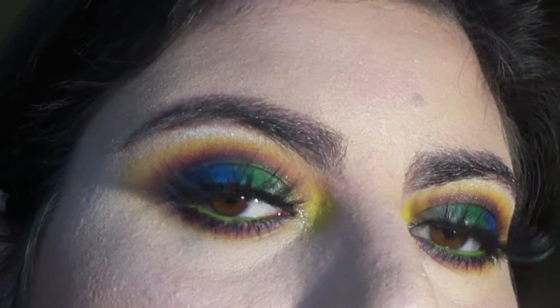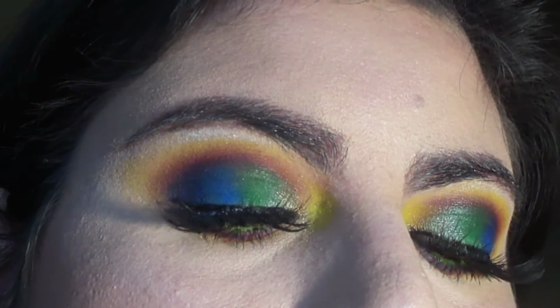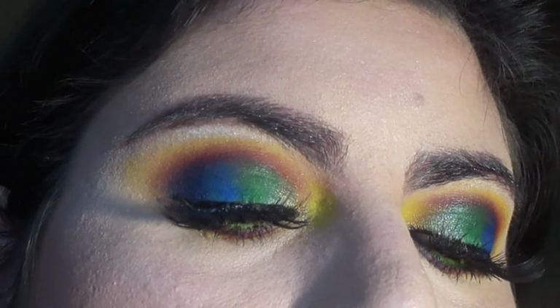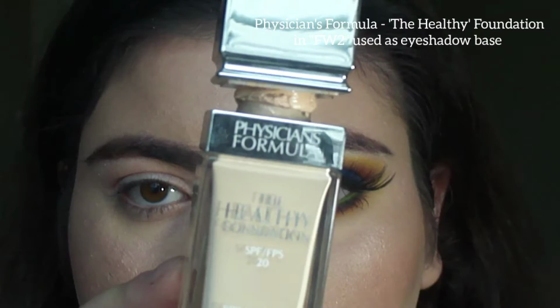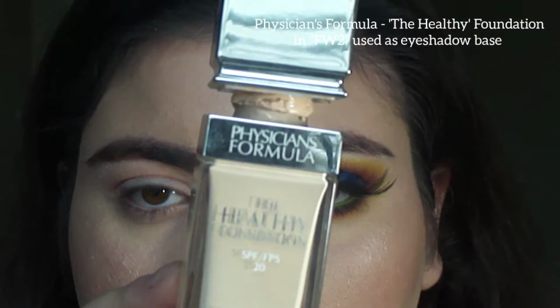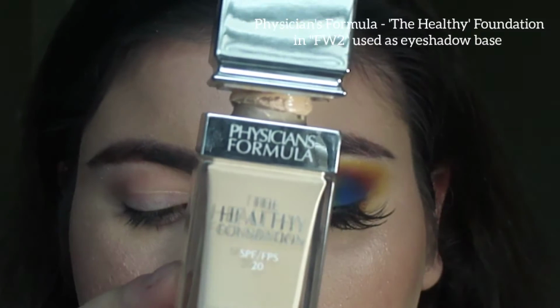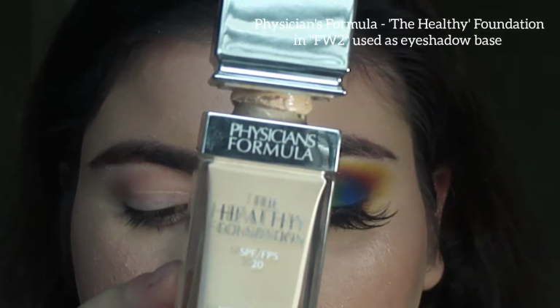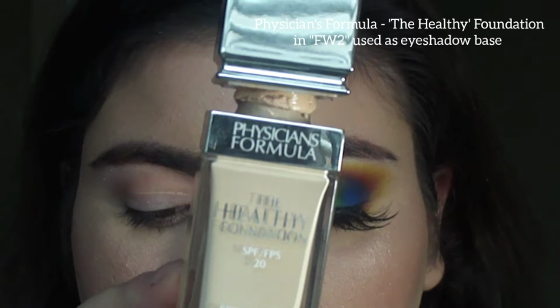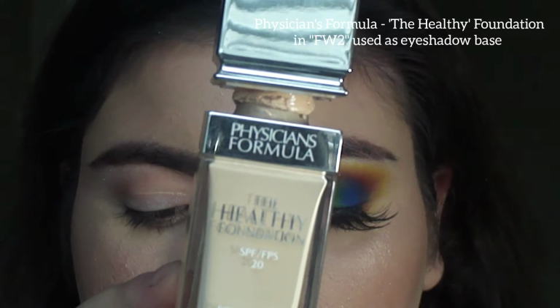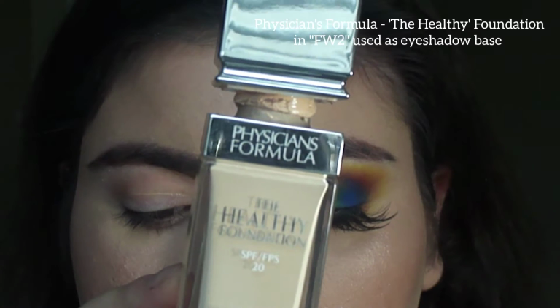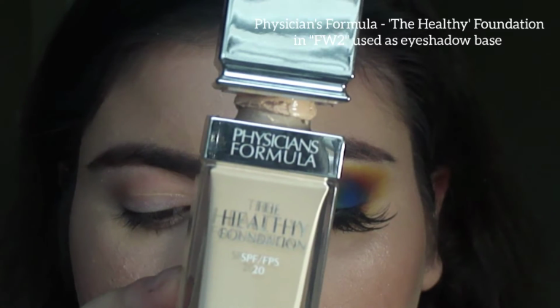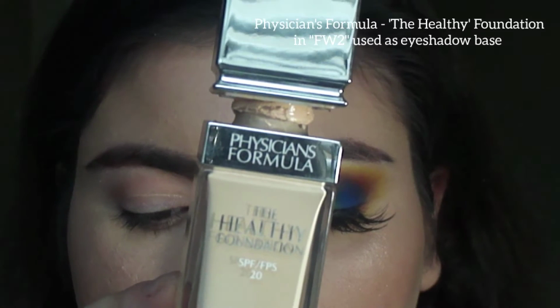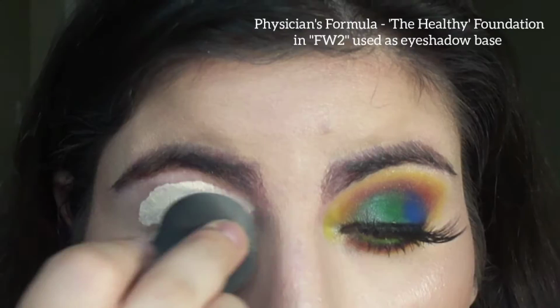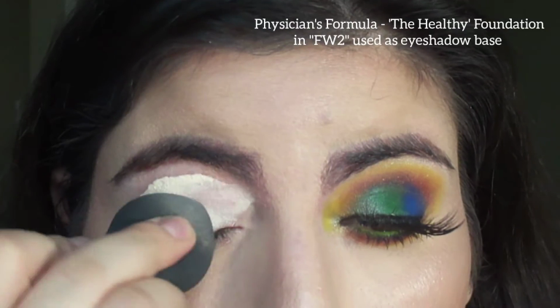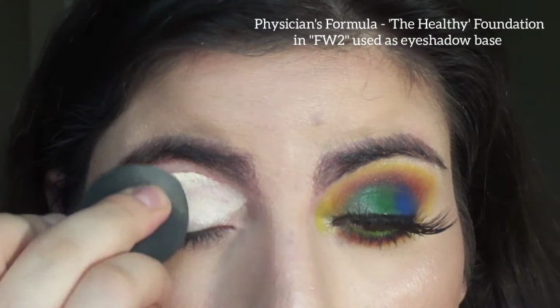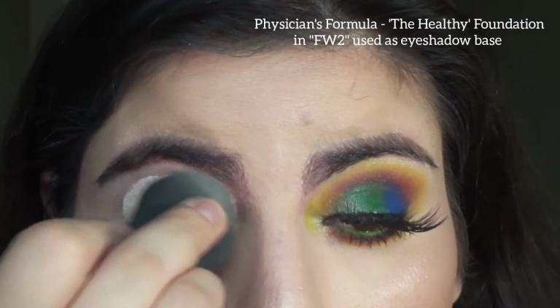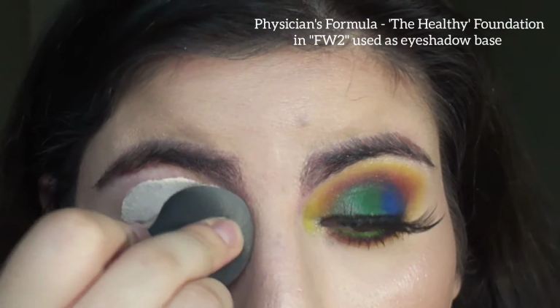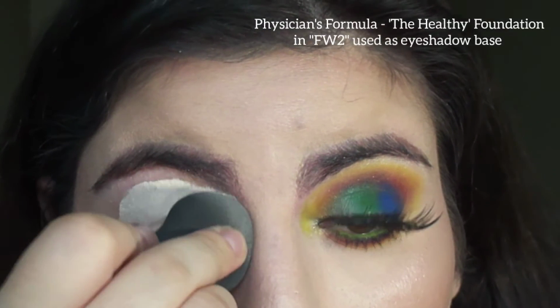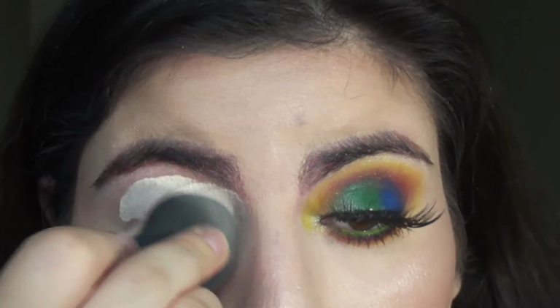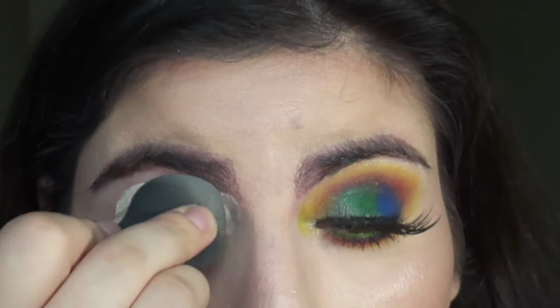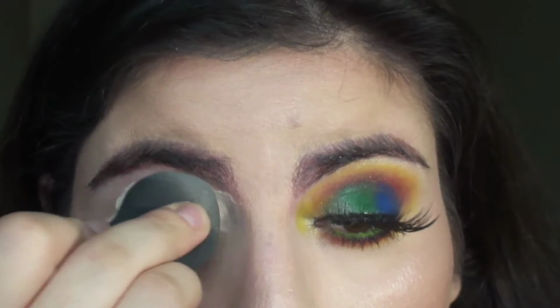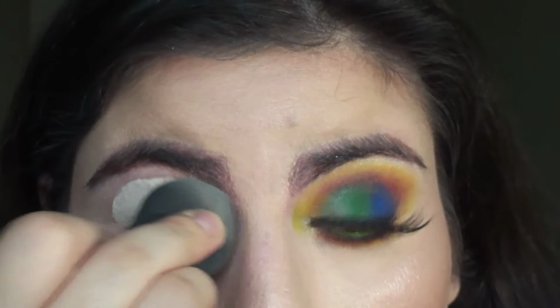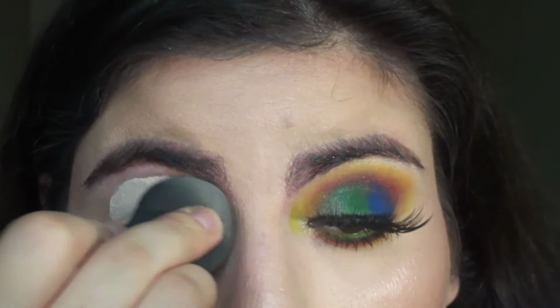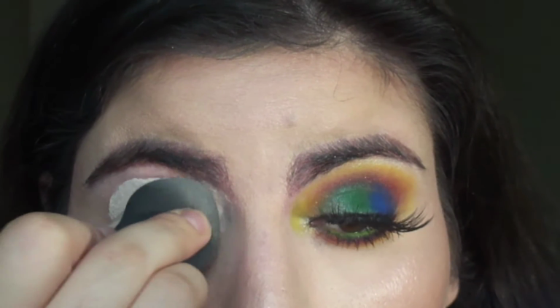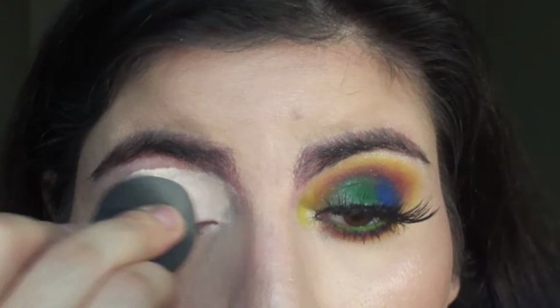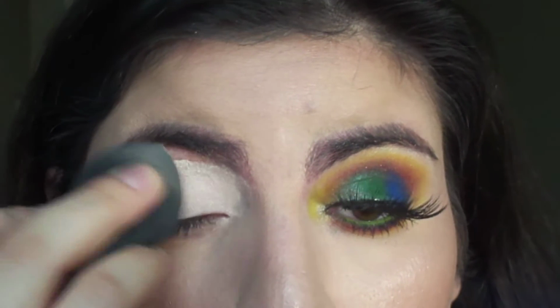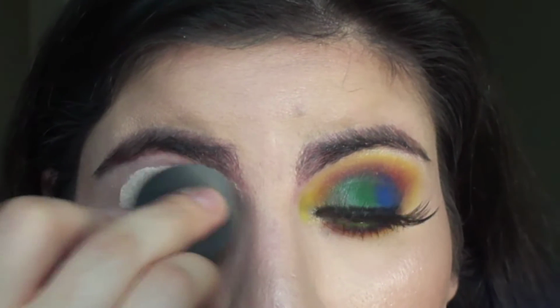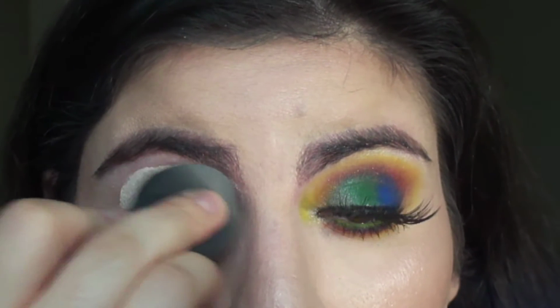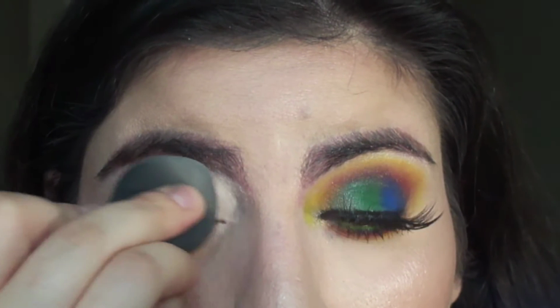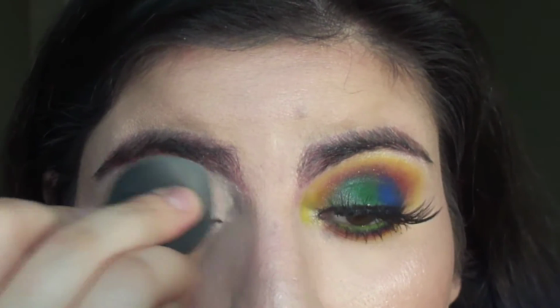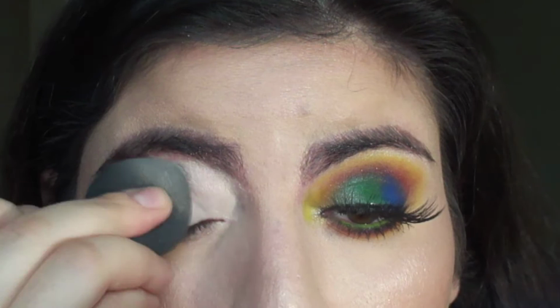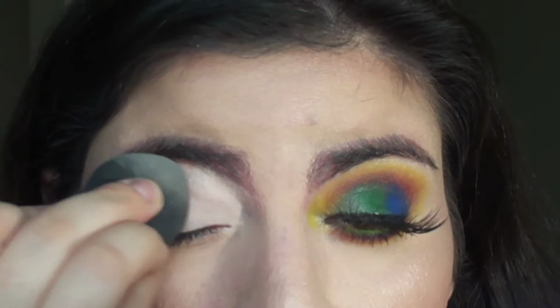I'm first using the Physicians Formula Healthy Foundation in the shade FW2, using it as an eyeshadow base.